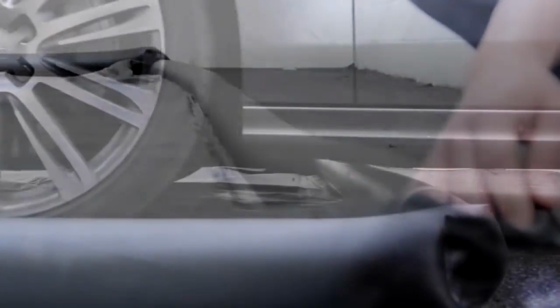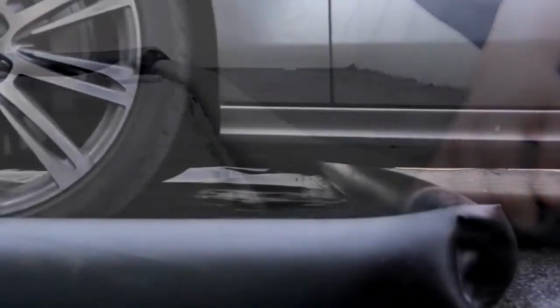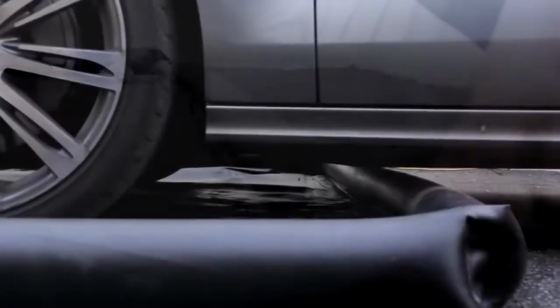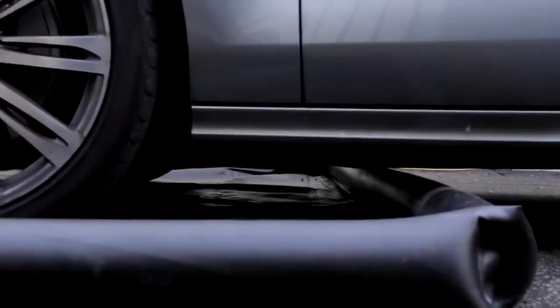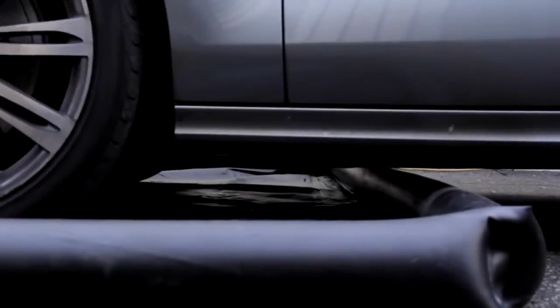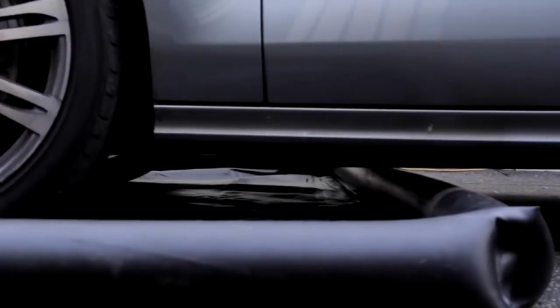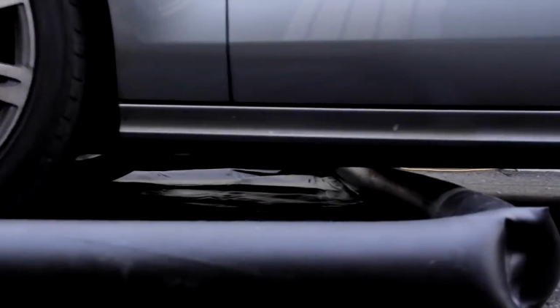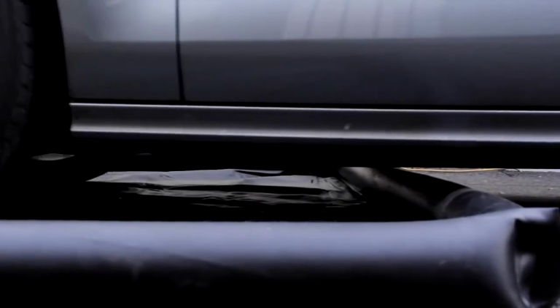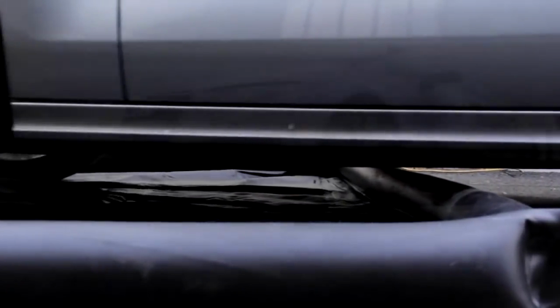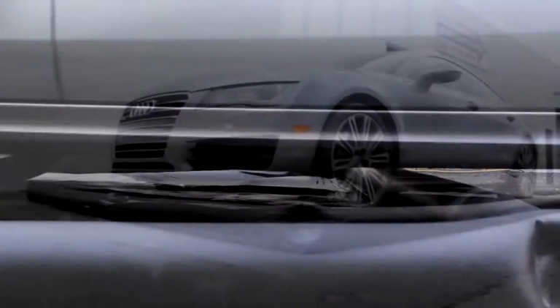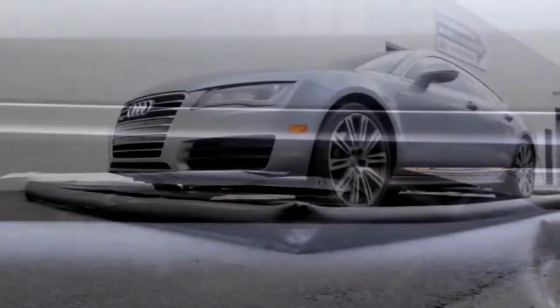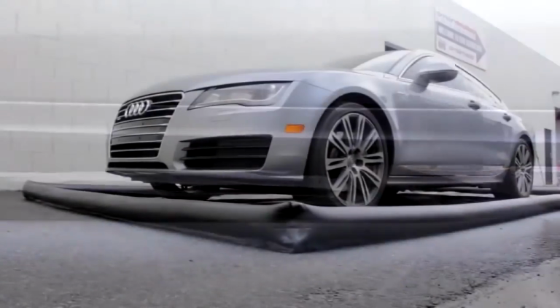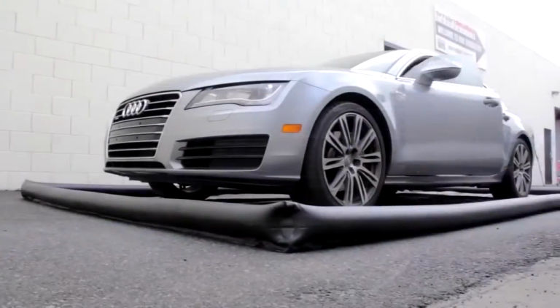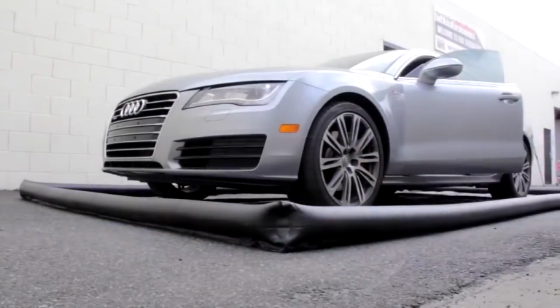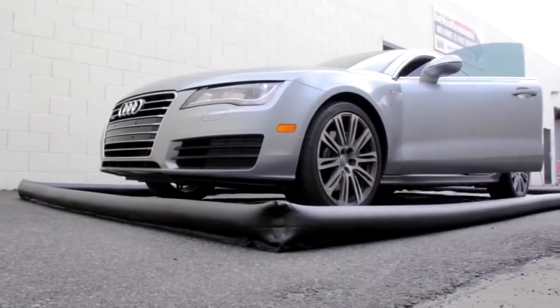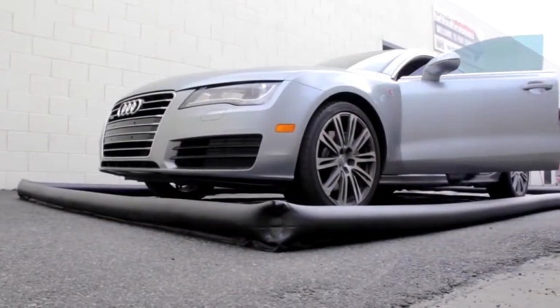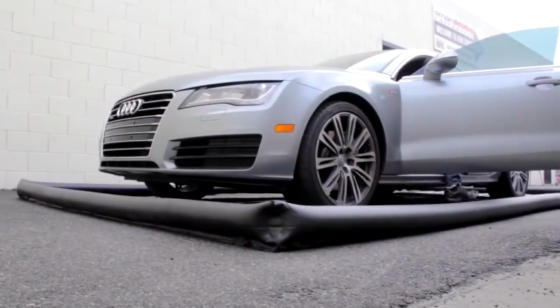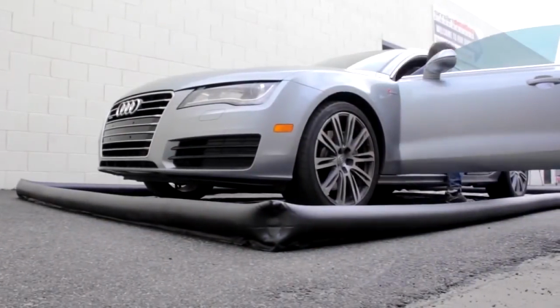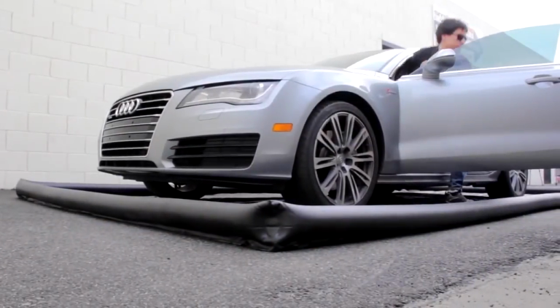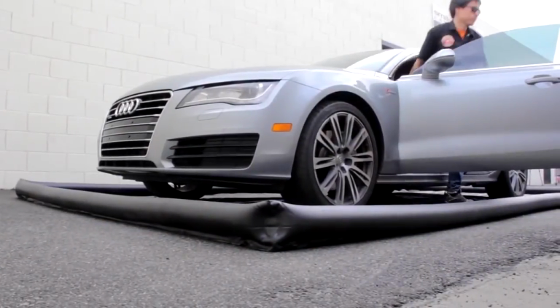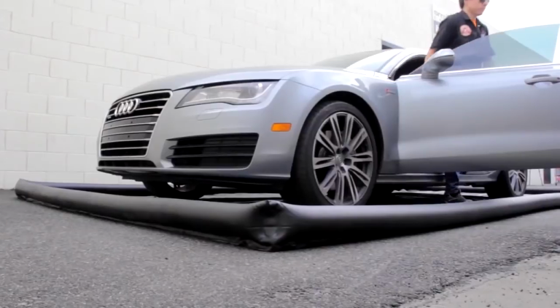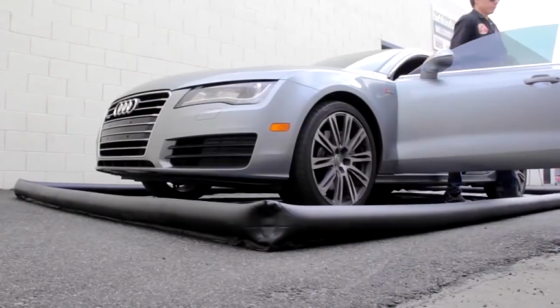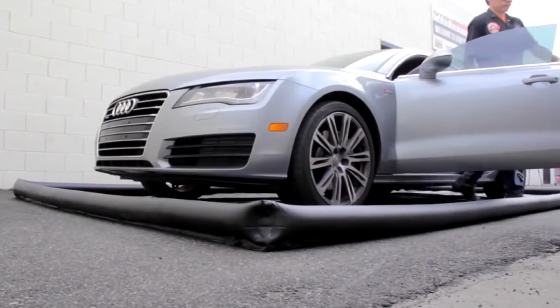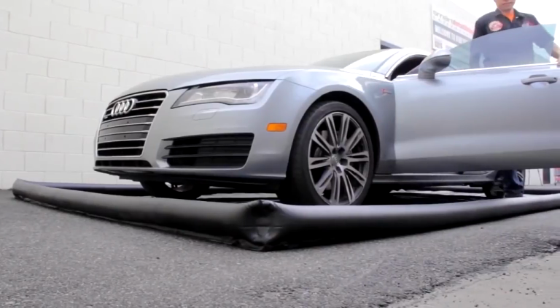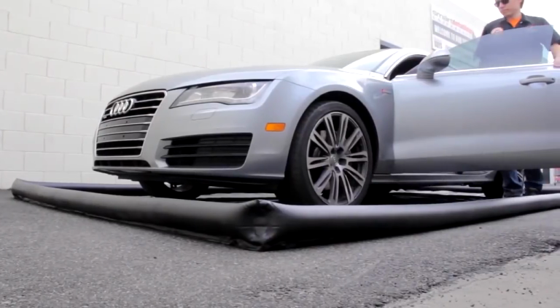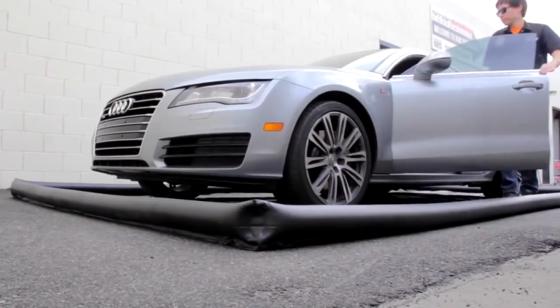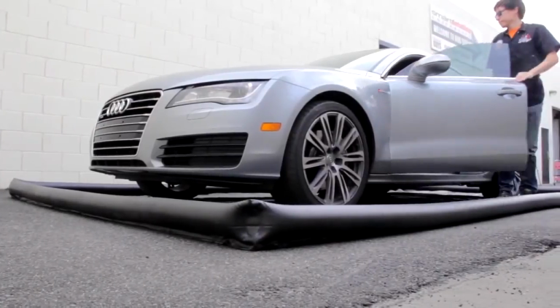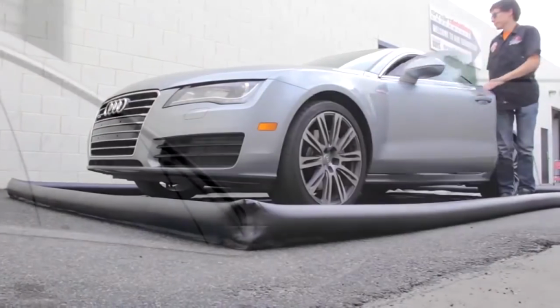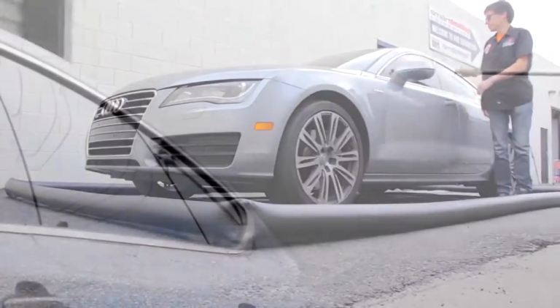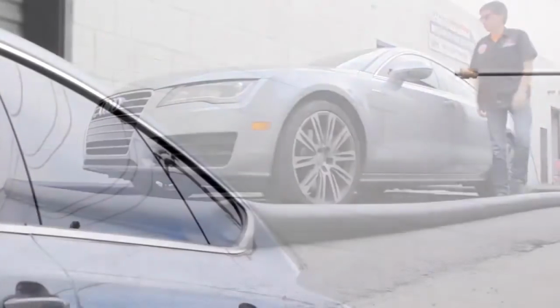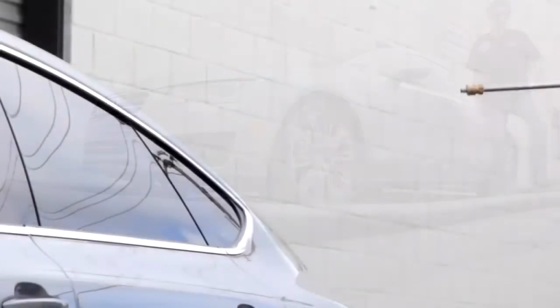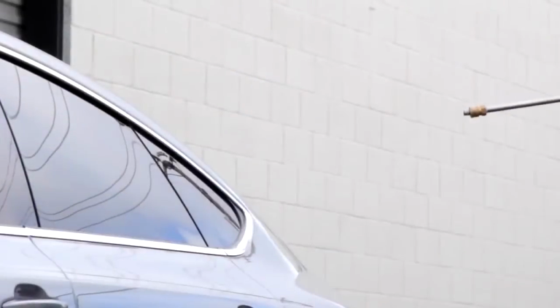The extra large 20 foot by 10 foot mat is perfect for large cars, trucks, and SUVs.